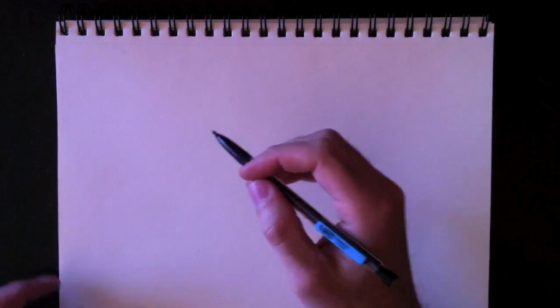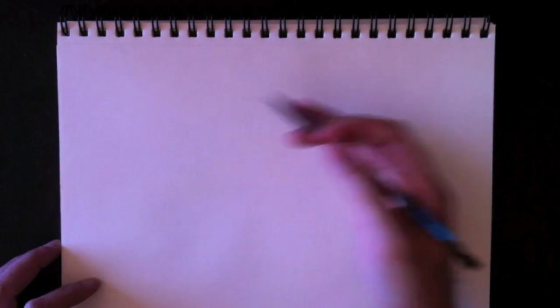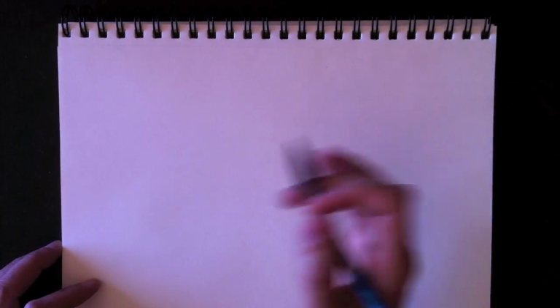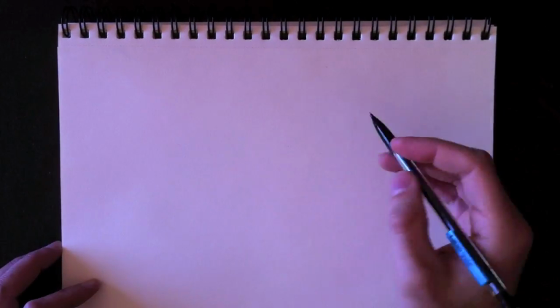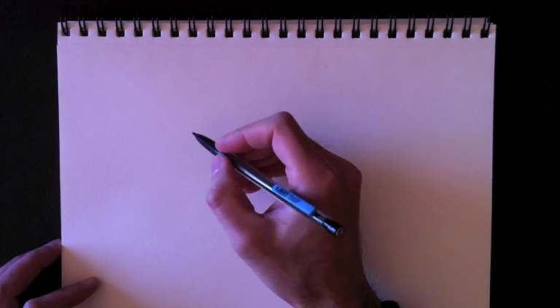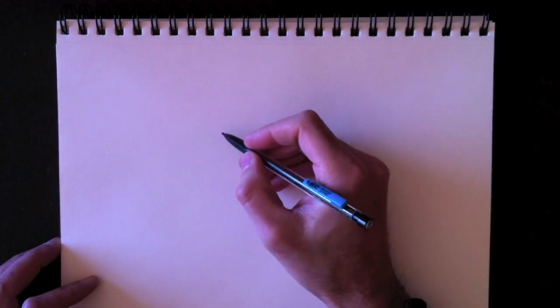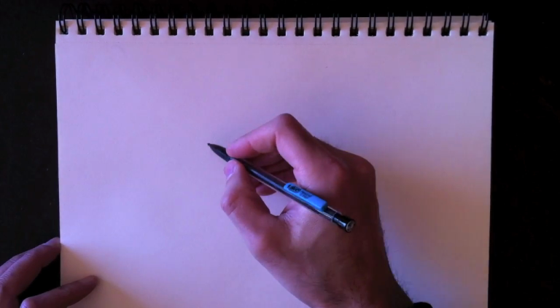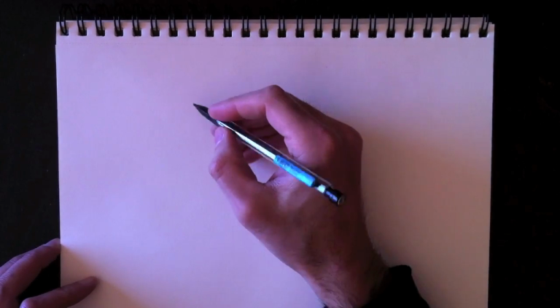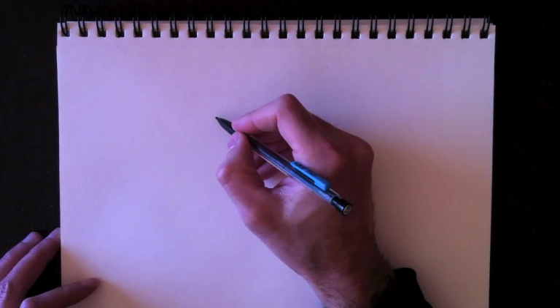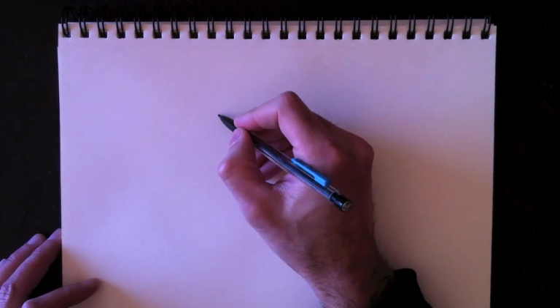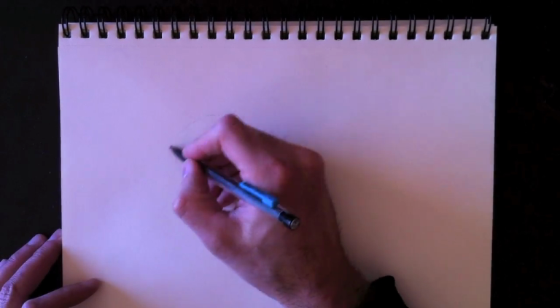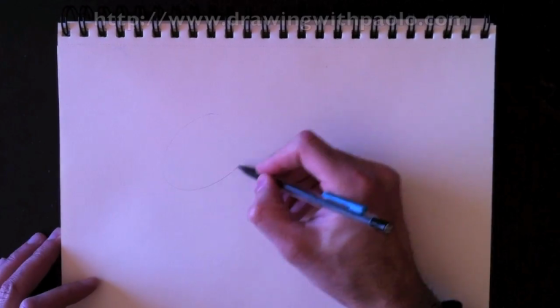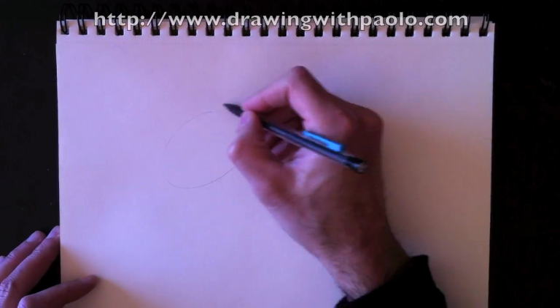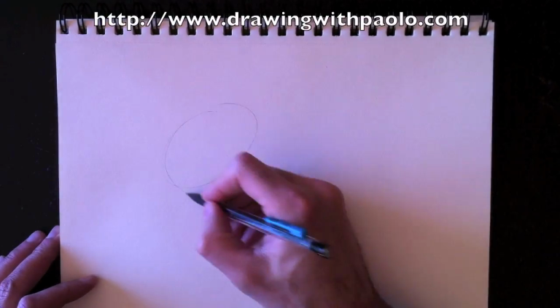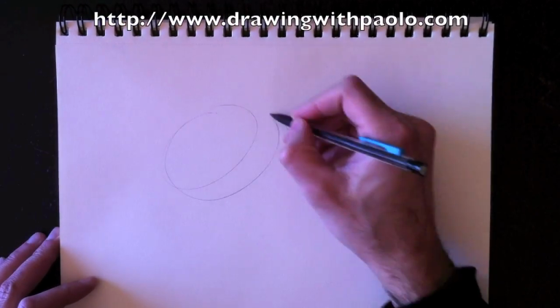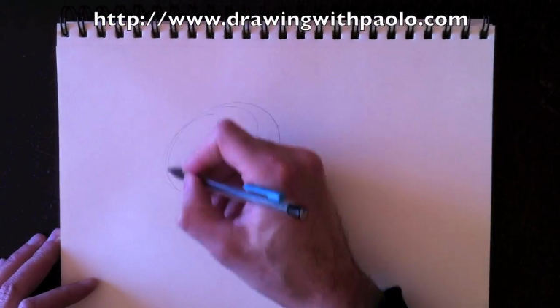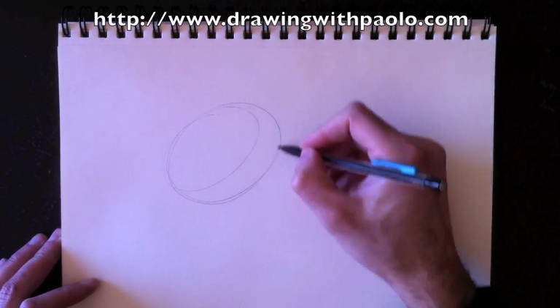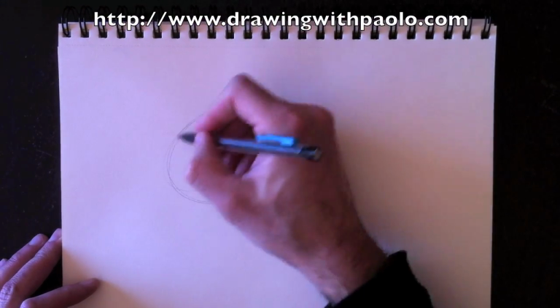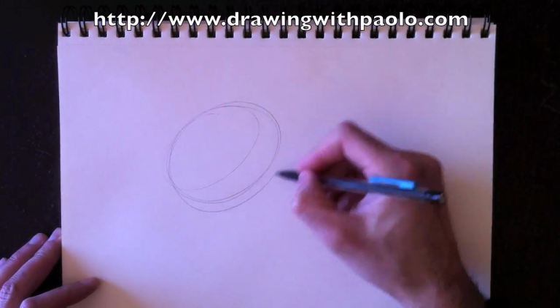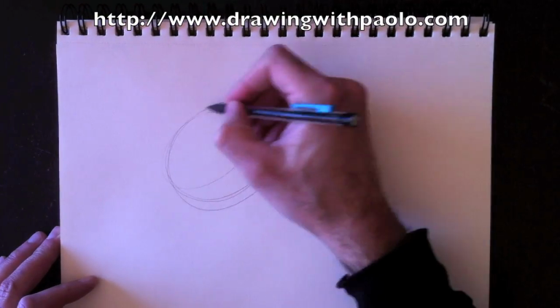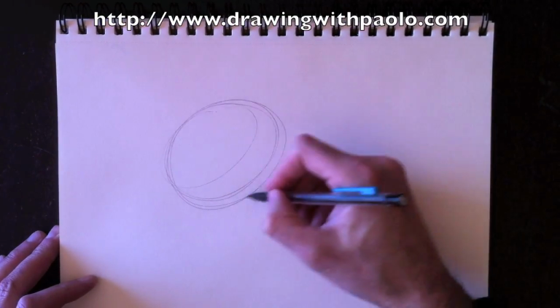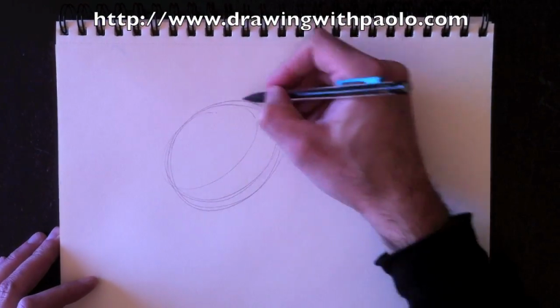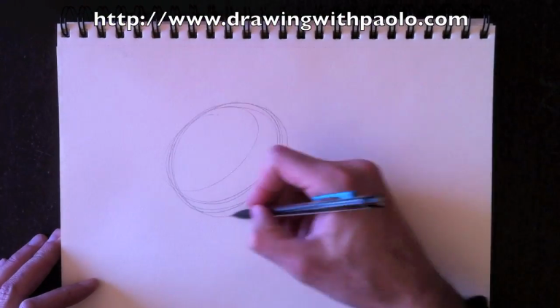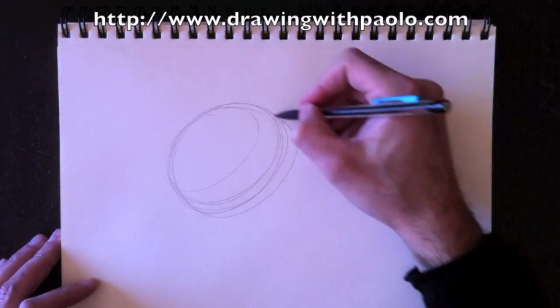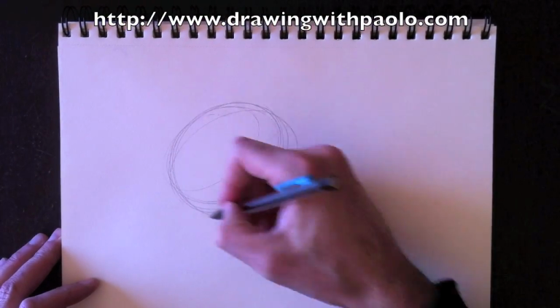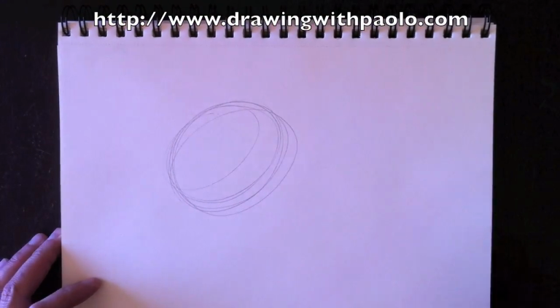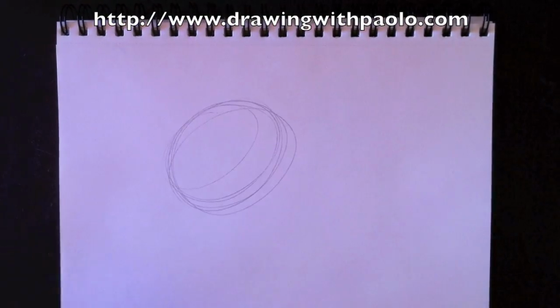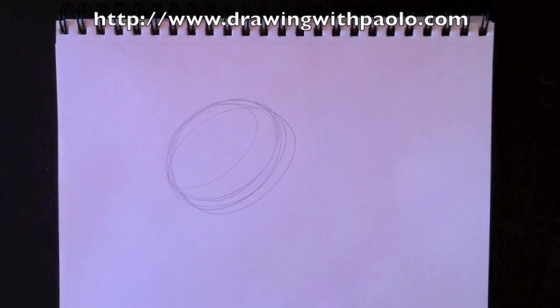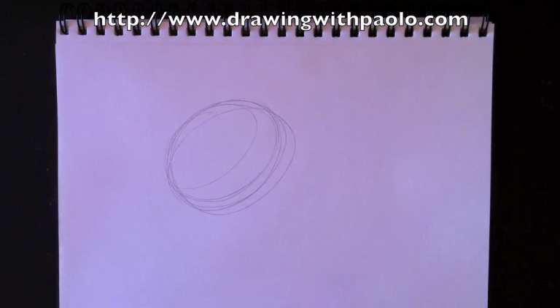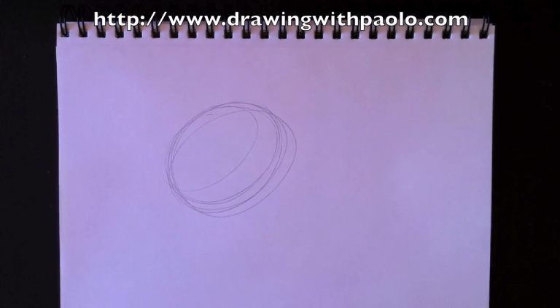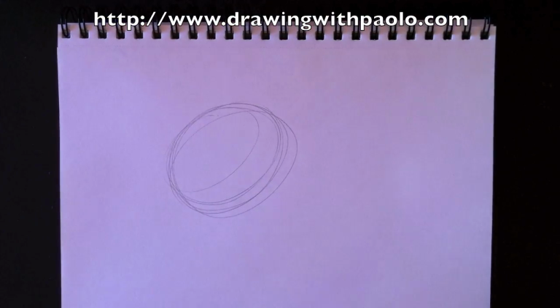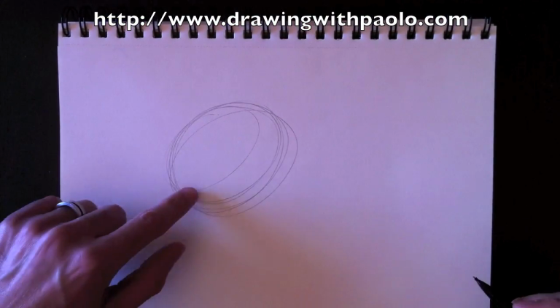Hello everyone and welcome back to Drawing with Paolo. Today, after the complexity of Superman, we're going to draw the simplicity of half a lemon.